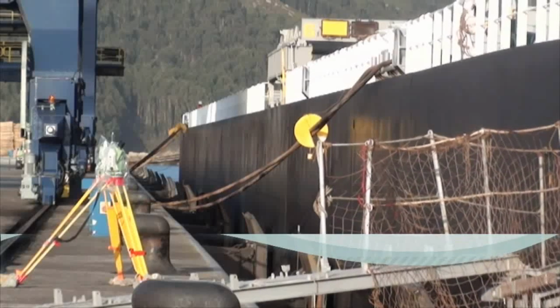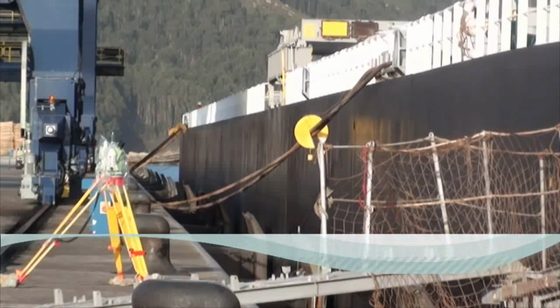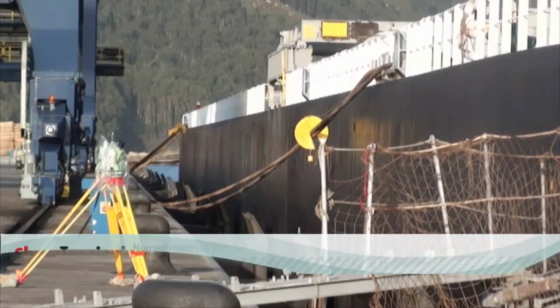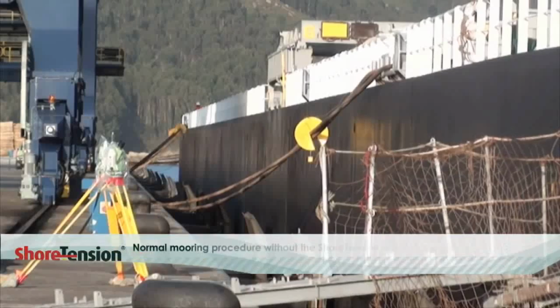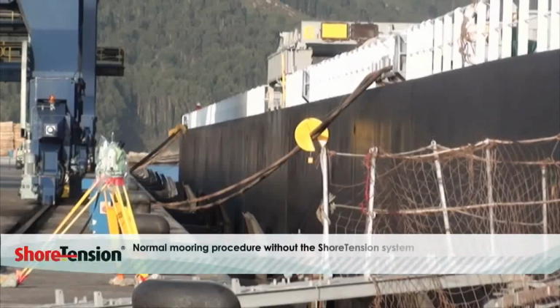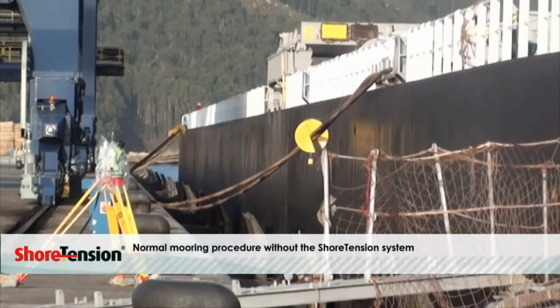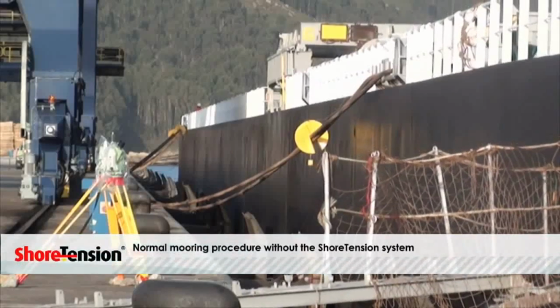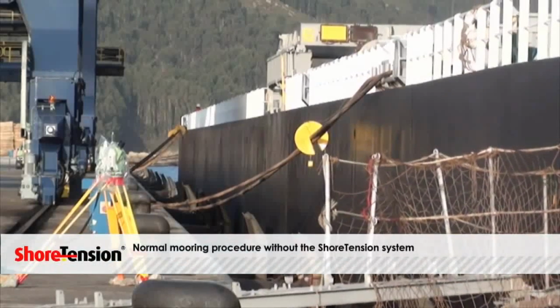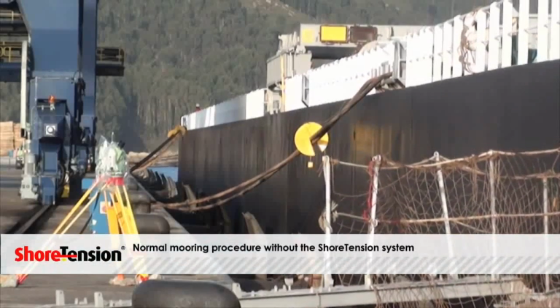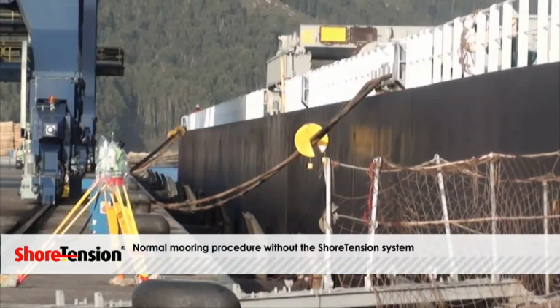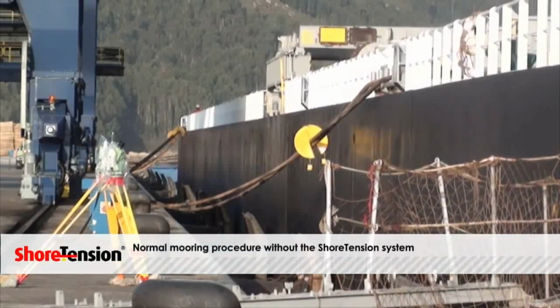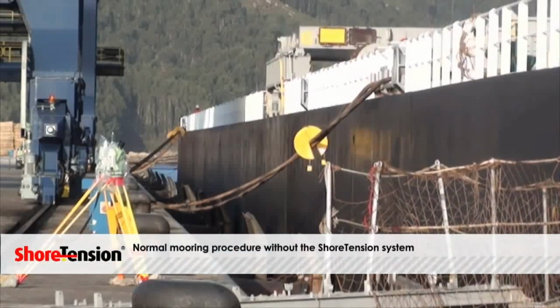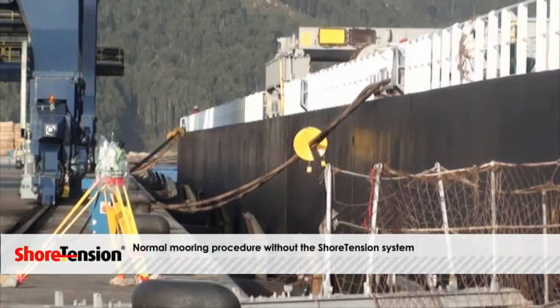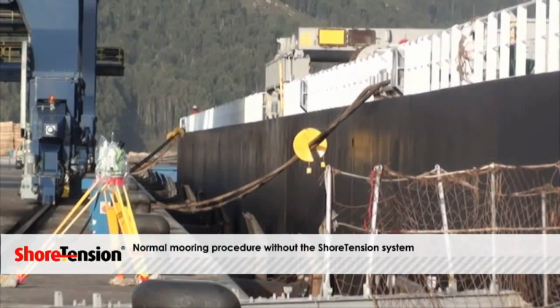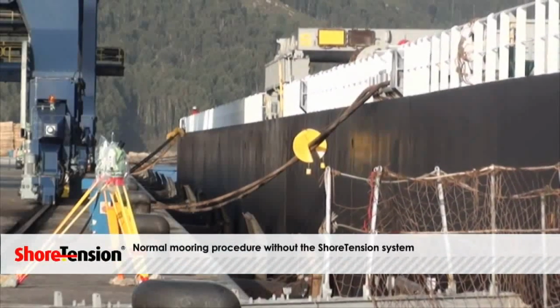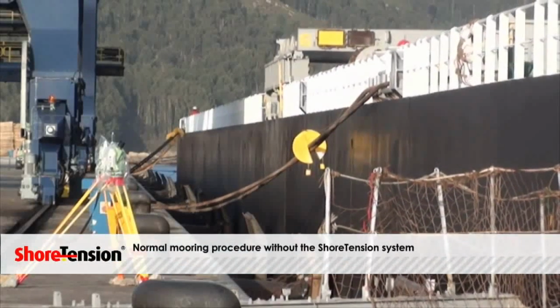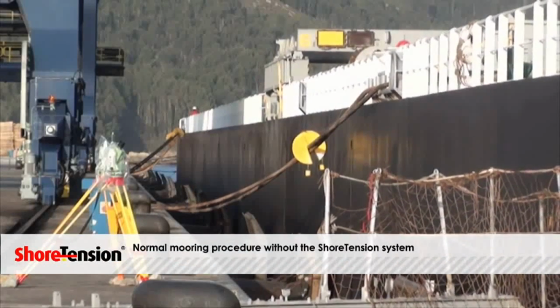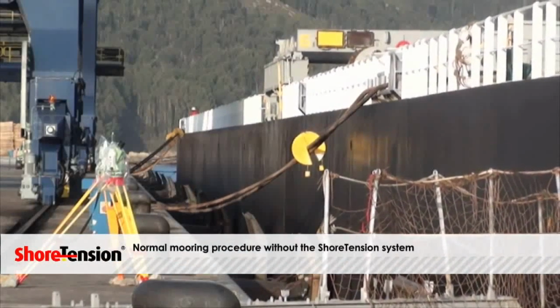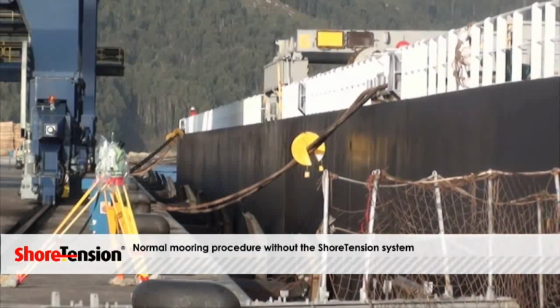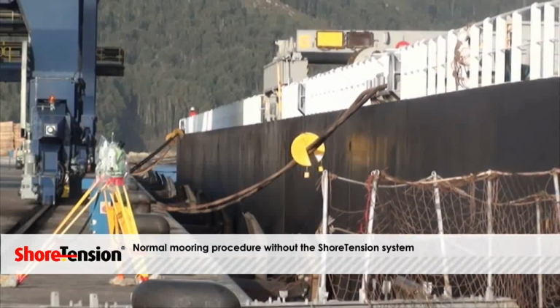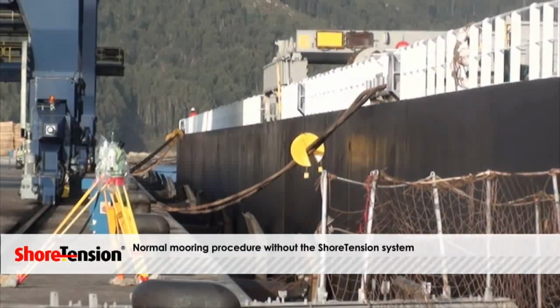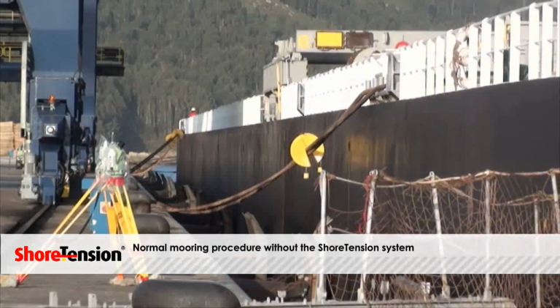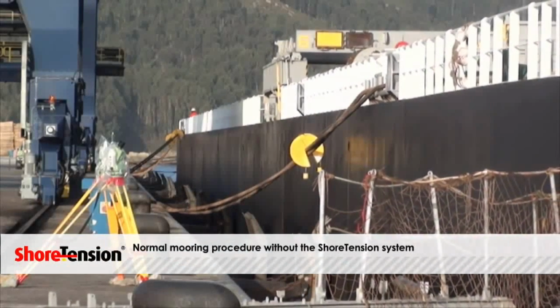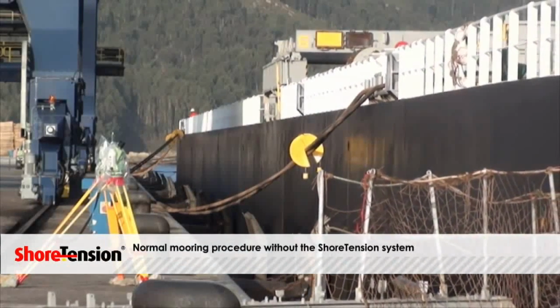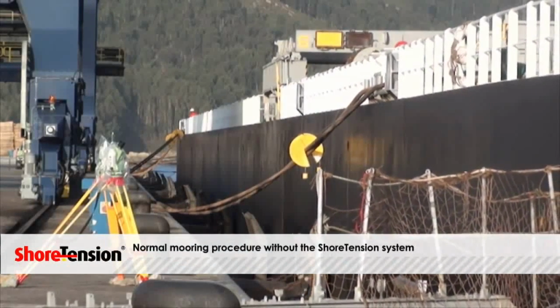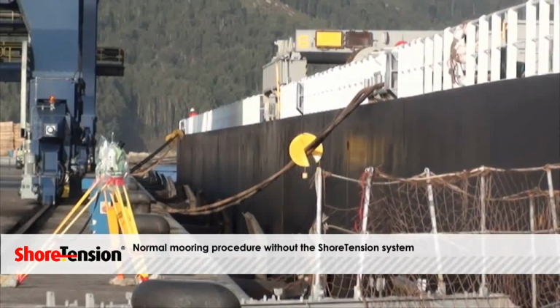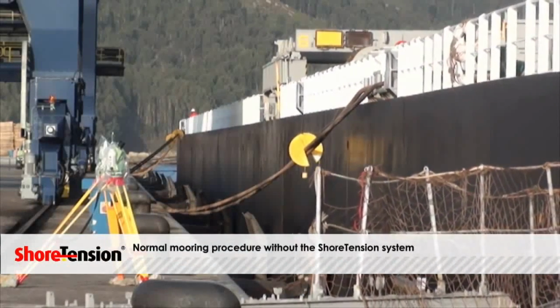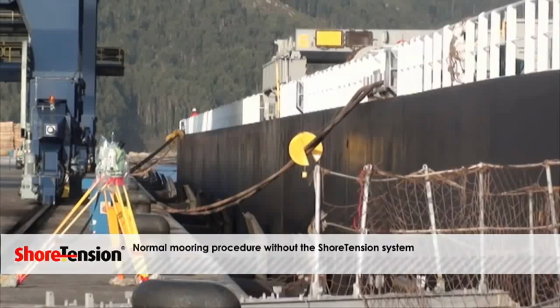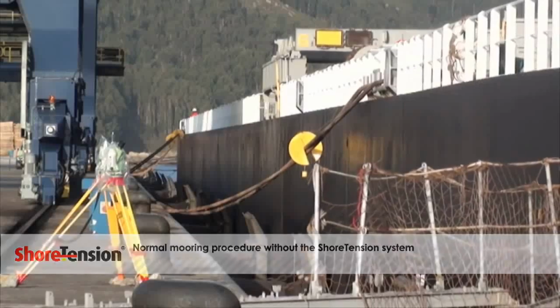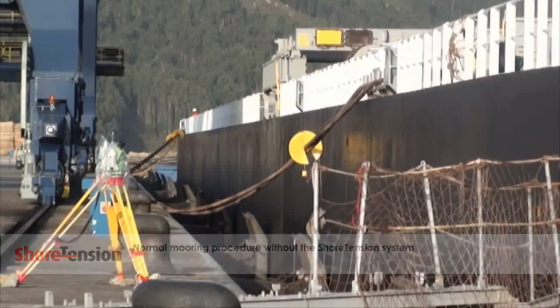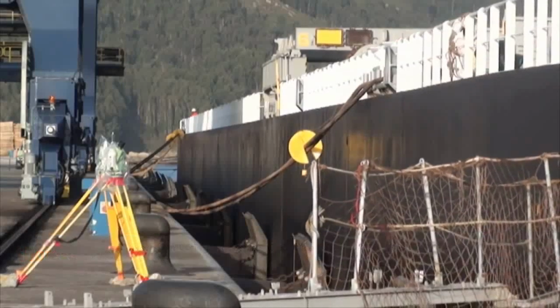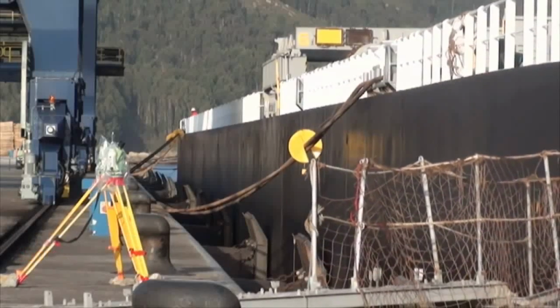Ports with incoming long swells often have problems with unwanted movements in the vessel and peak loads in the mooring lines.